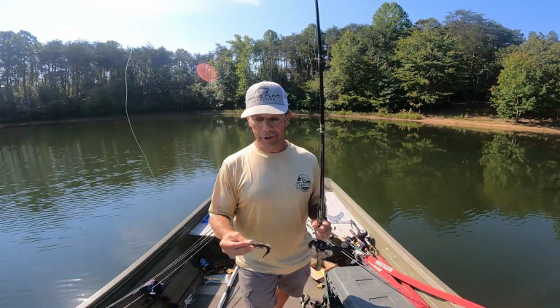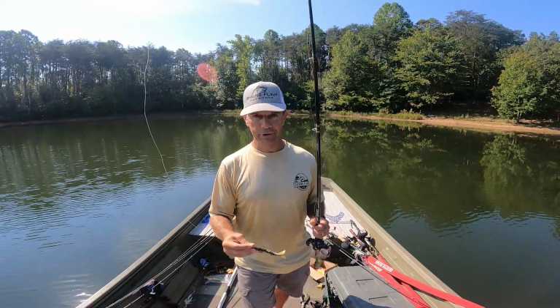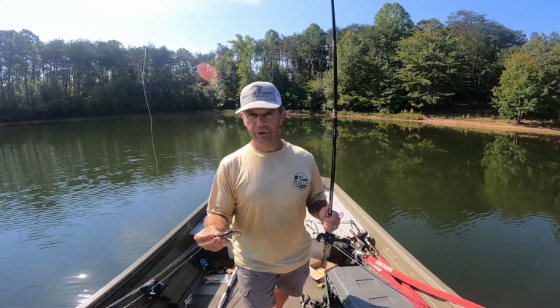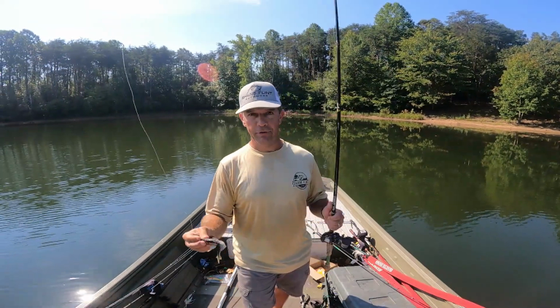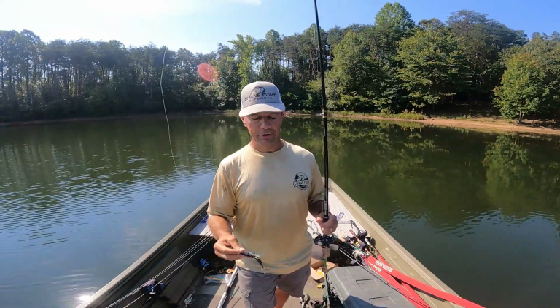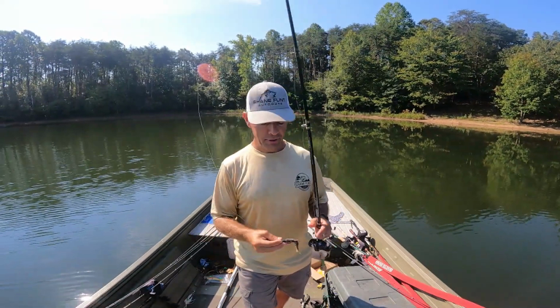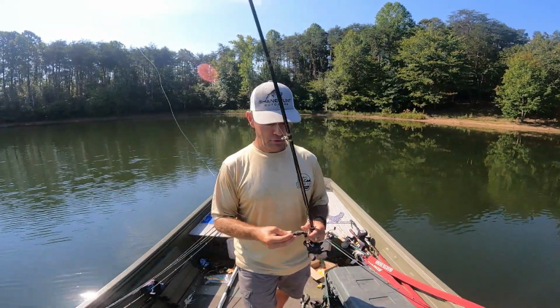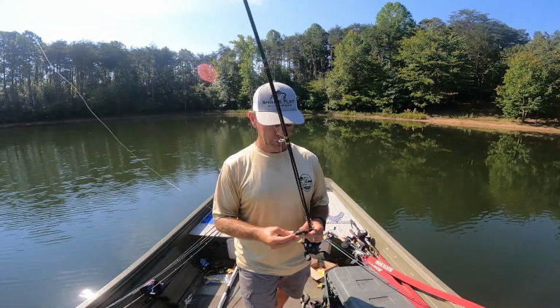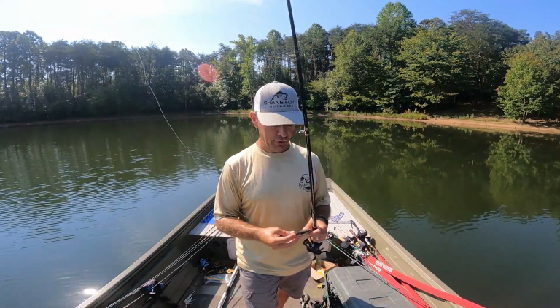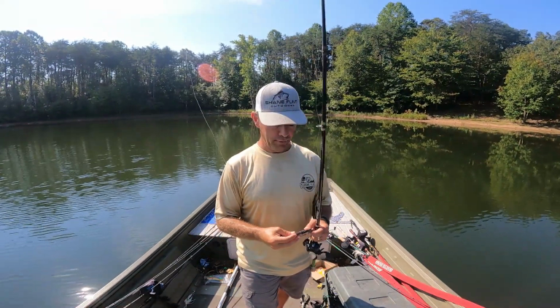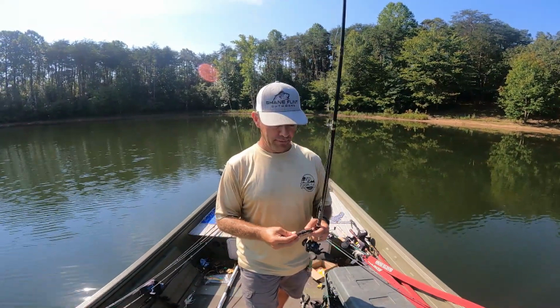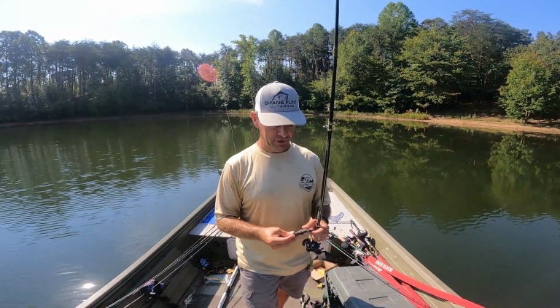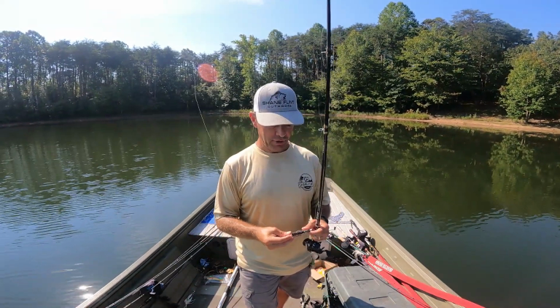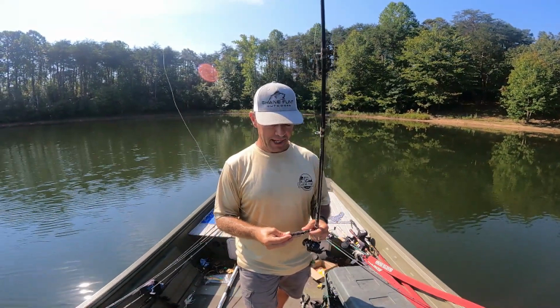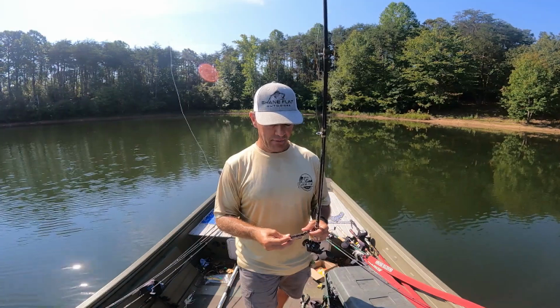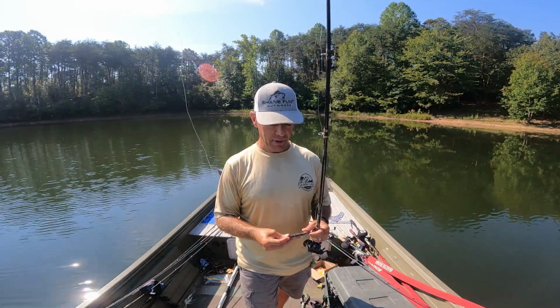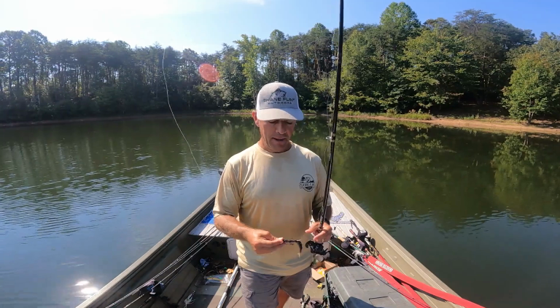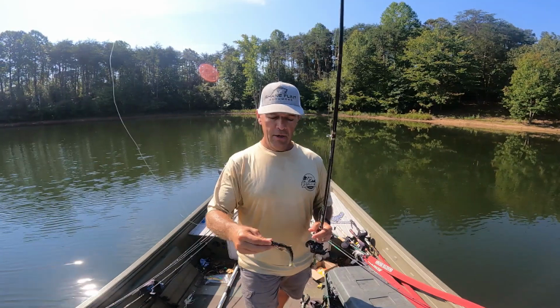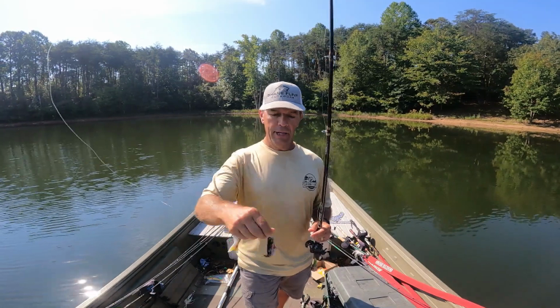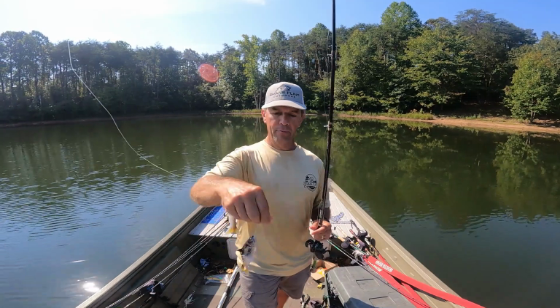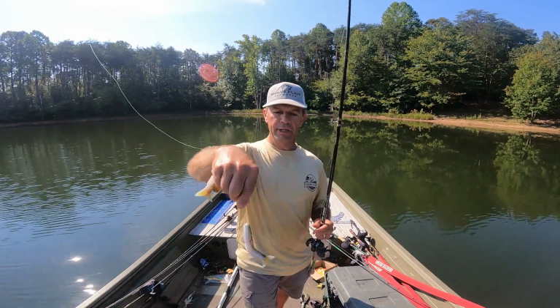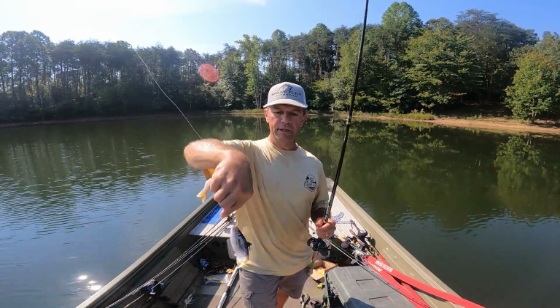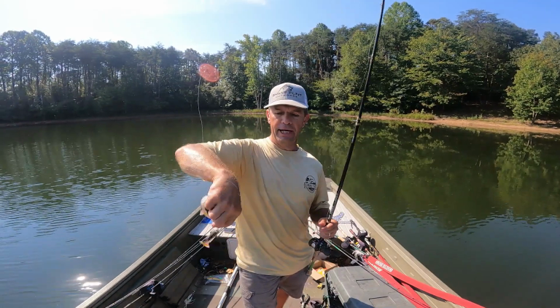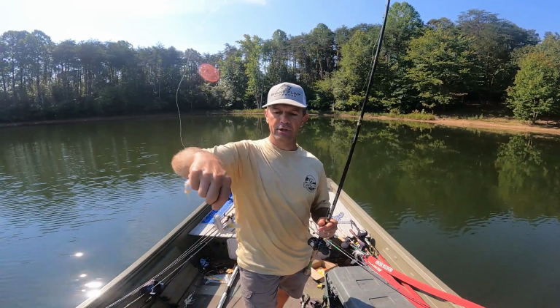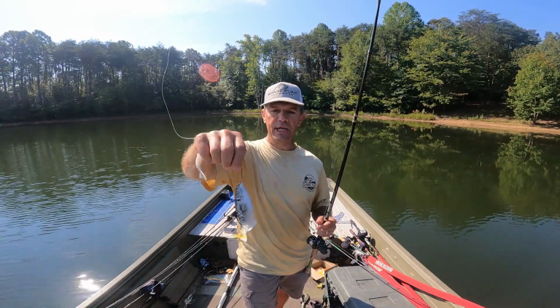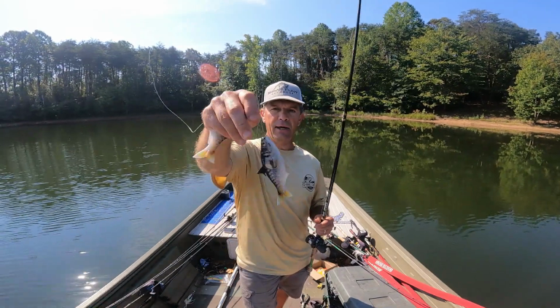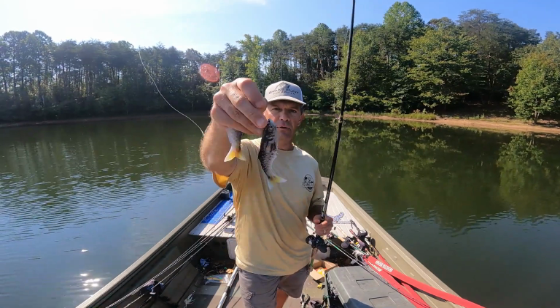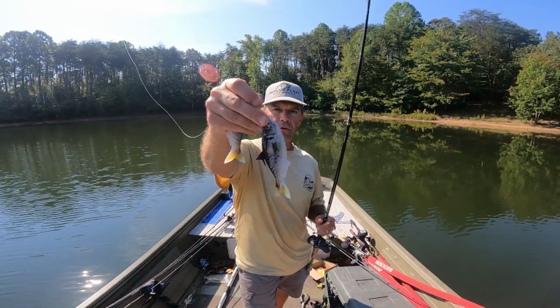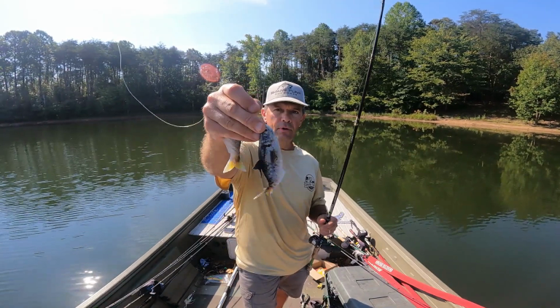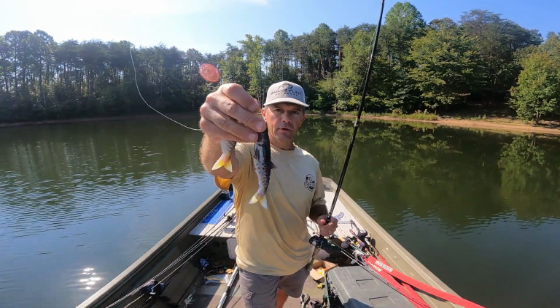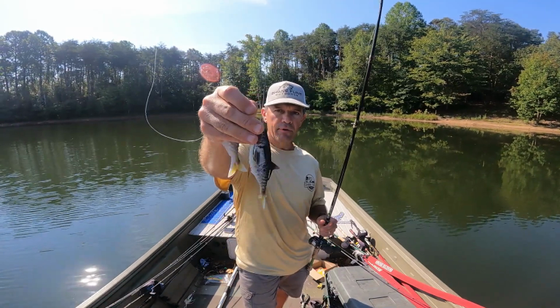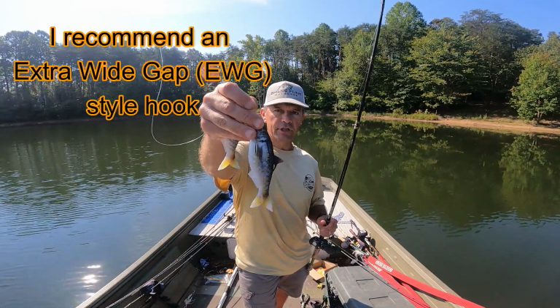It's tough fishing conditions today — no wind, high pressure — you know the normal story when the fish aren't biting. But I rigged it Texas style from the side with a 5/0 hook.